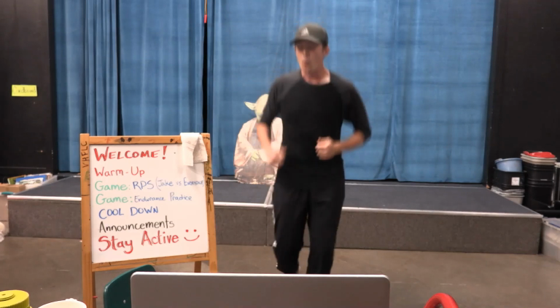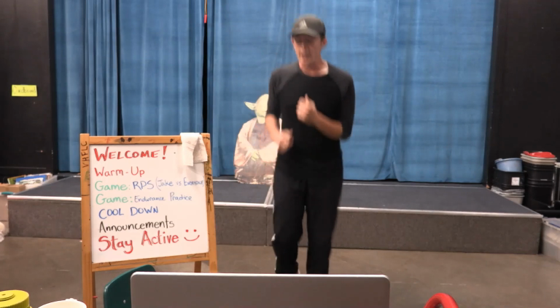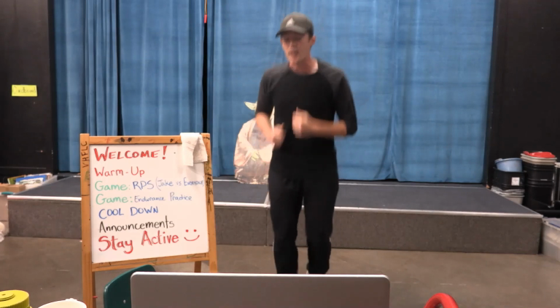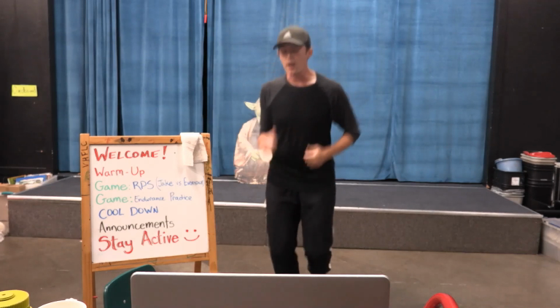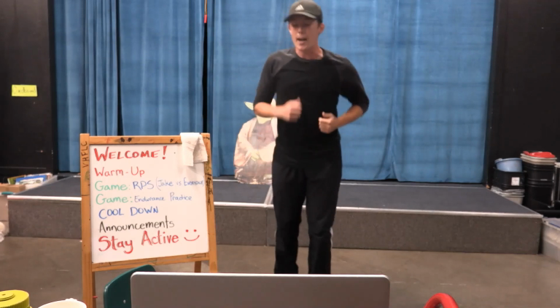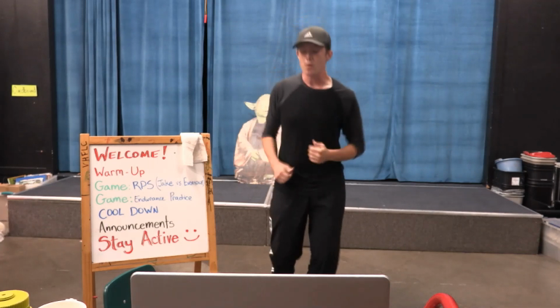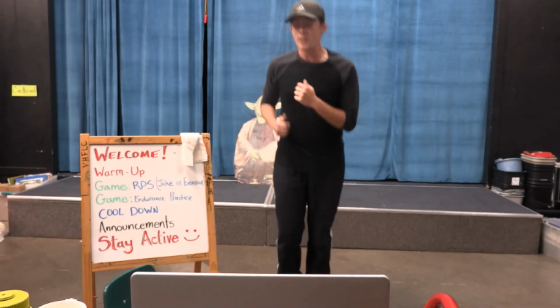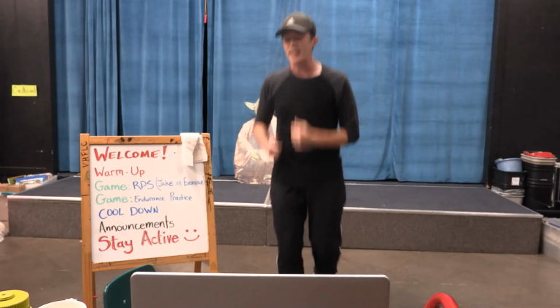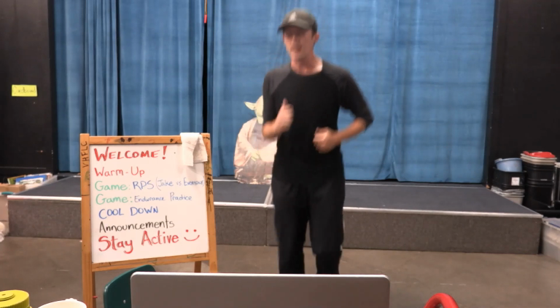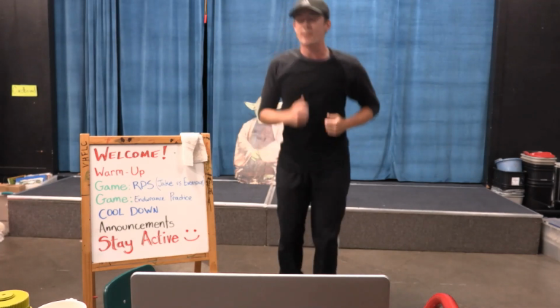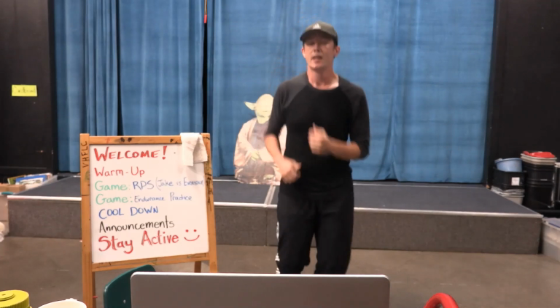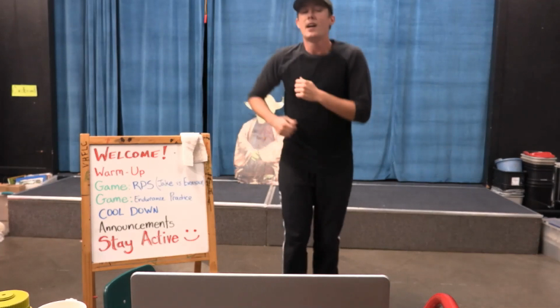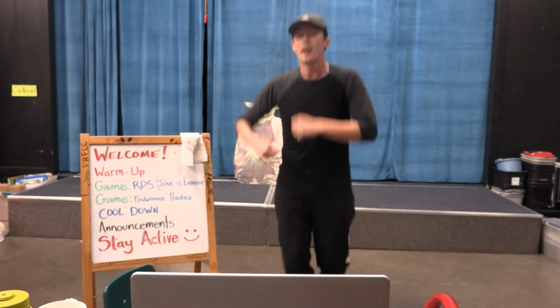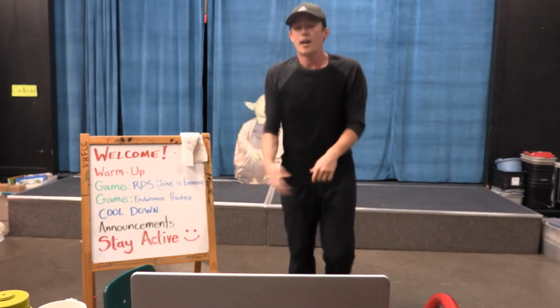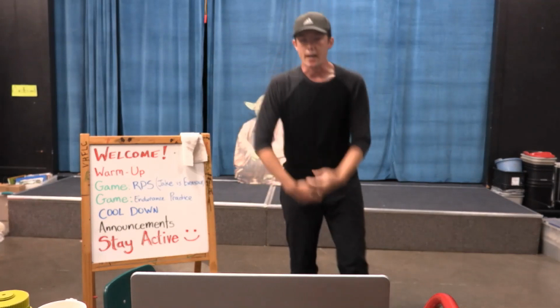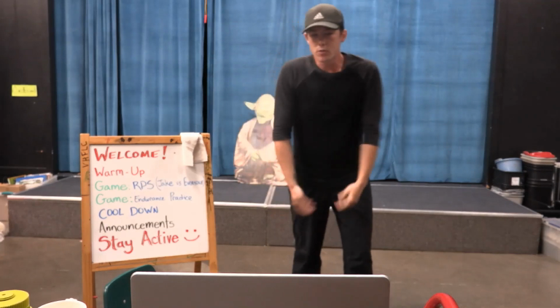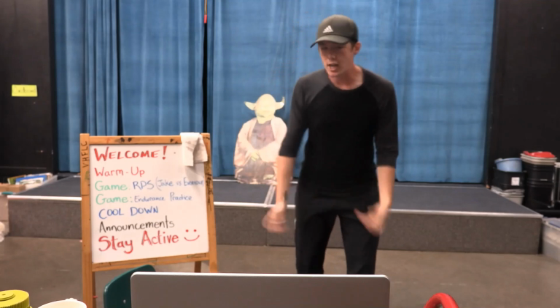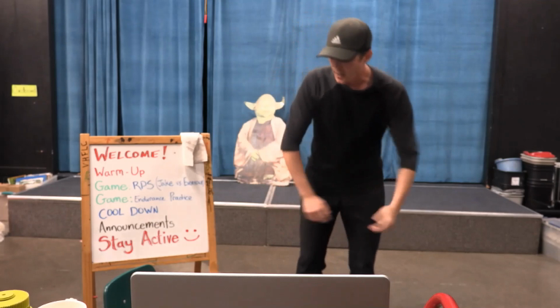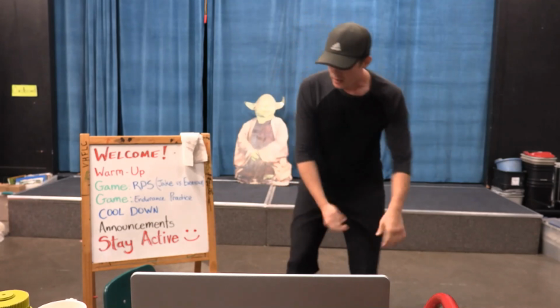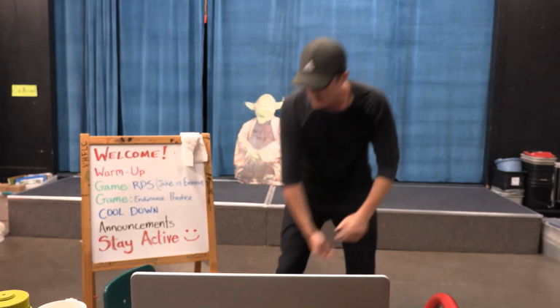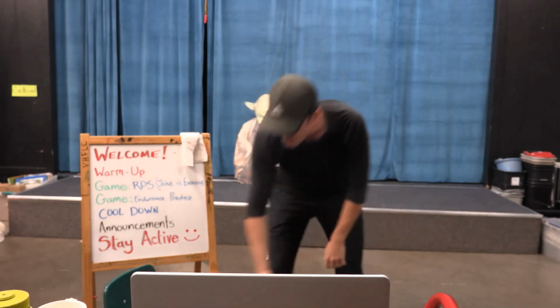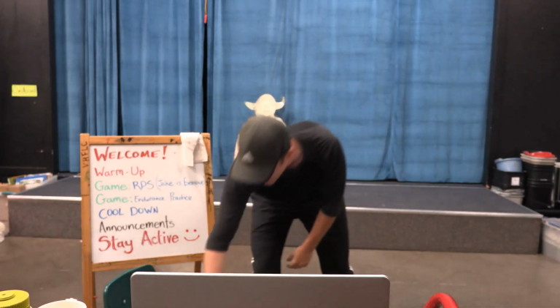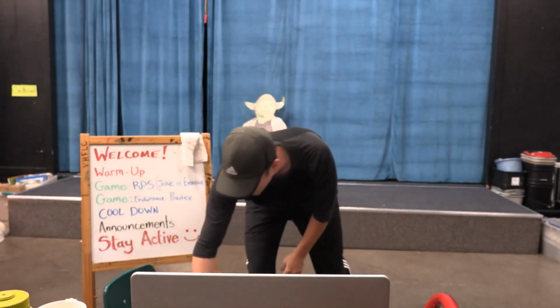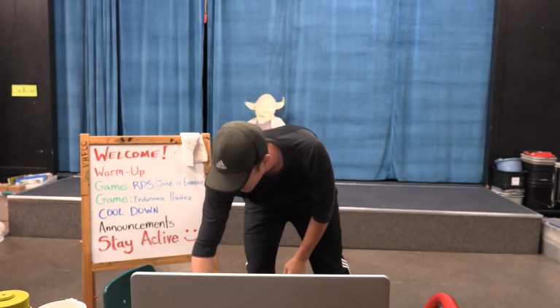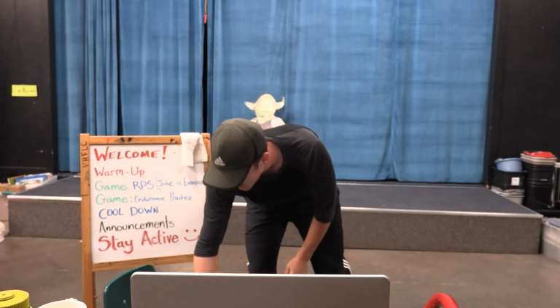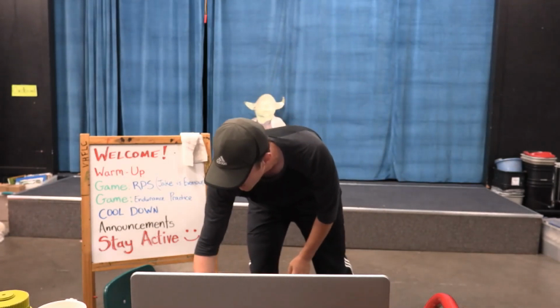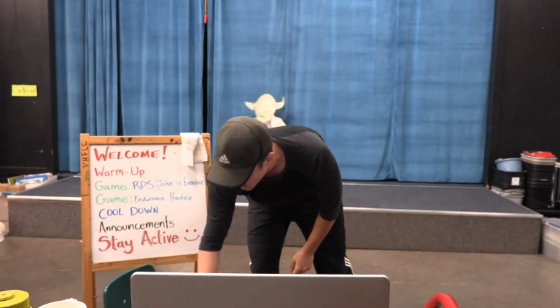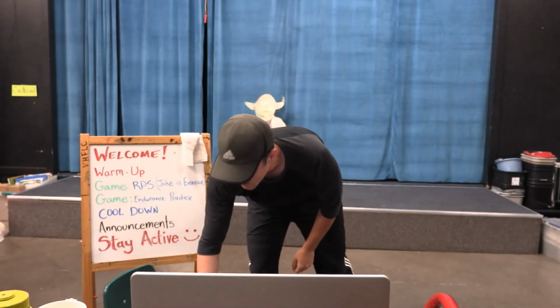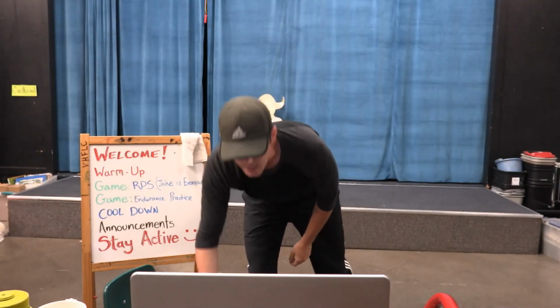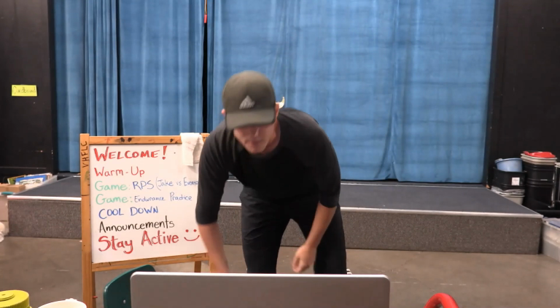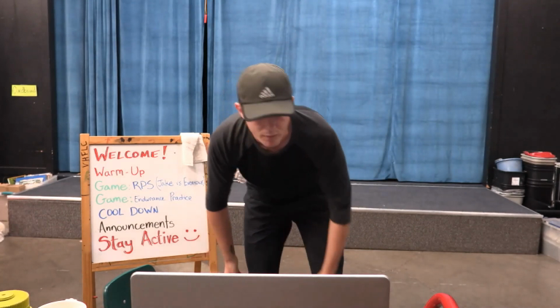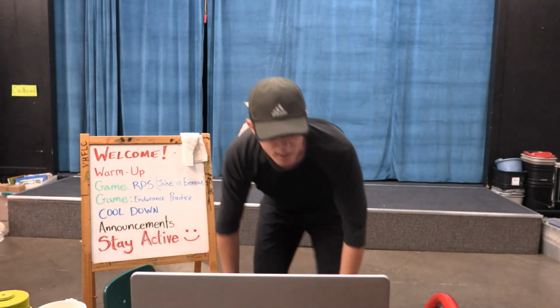Way to go — one second left — alright, cool. Shake it out, shake it out, like Taylor Swift does.